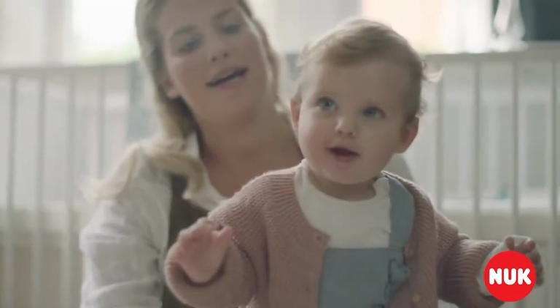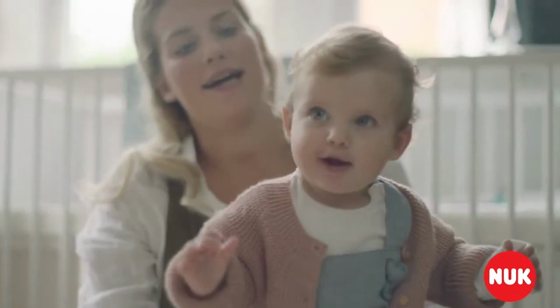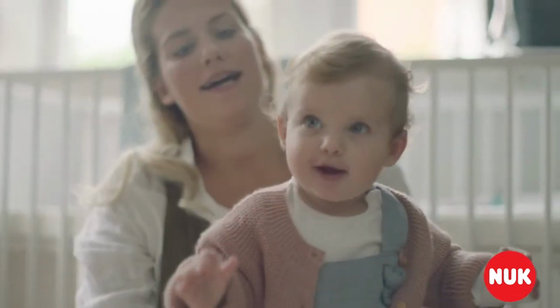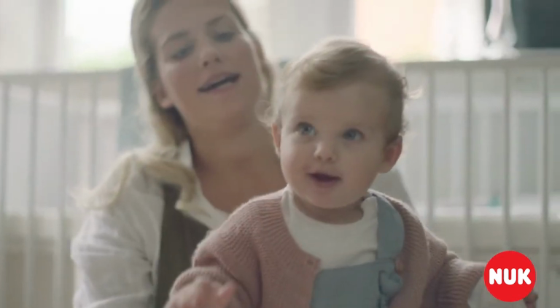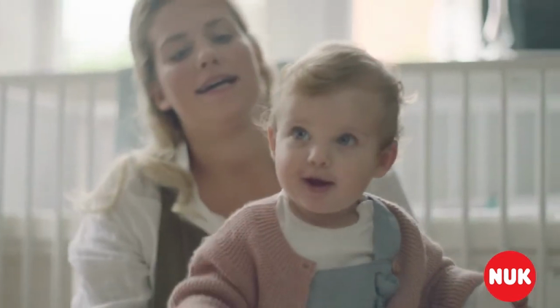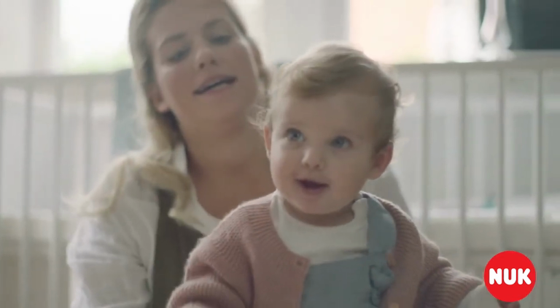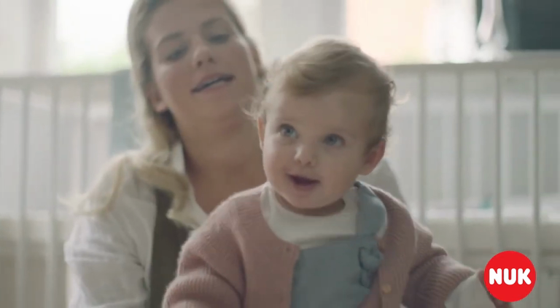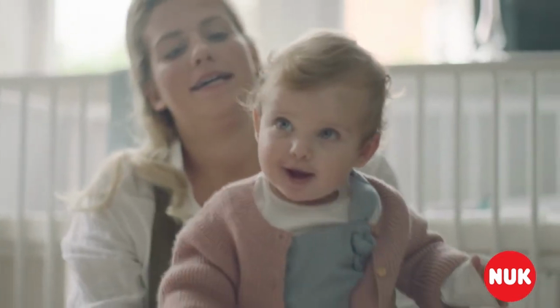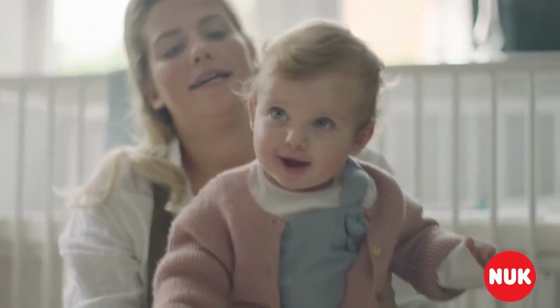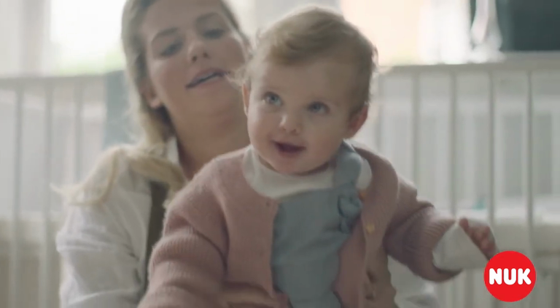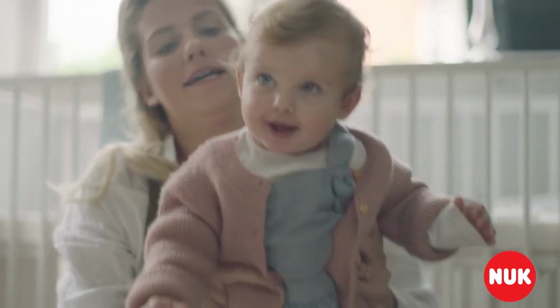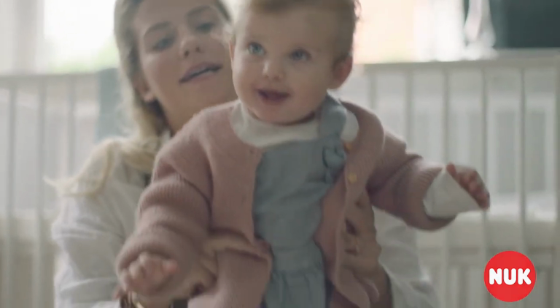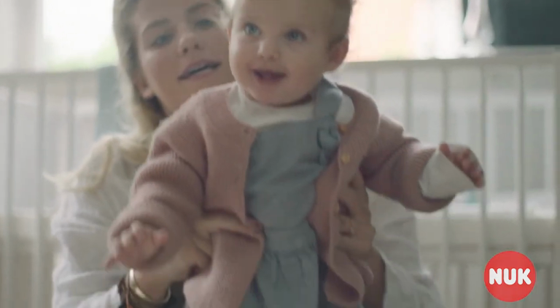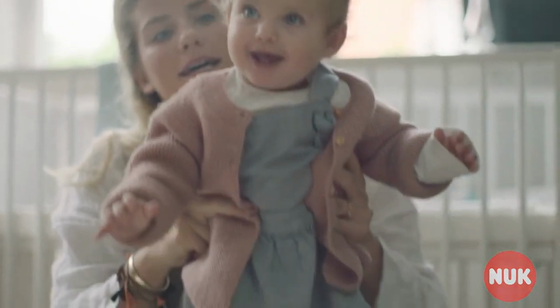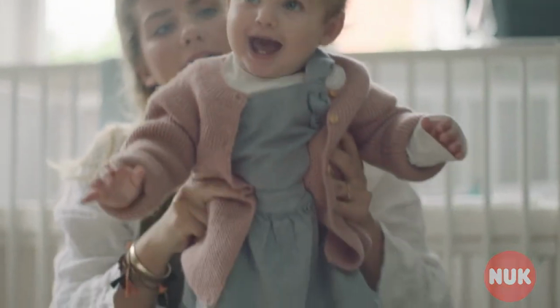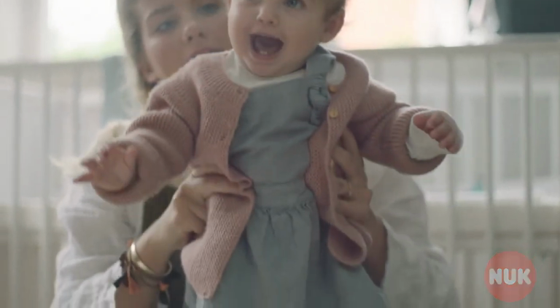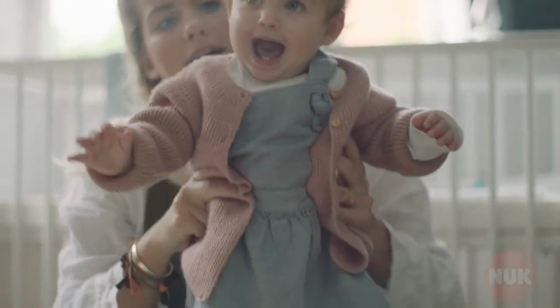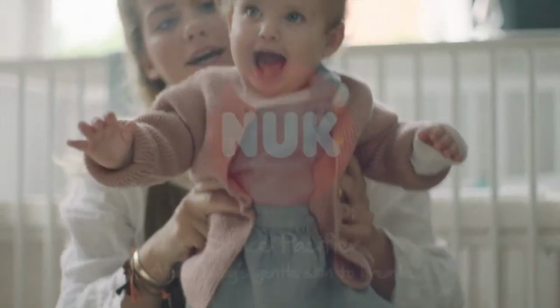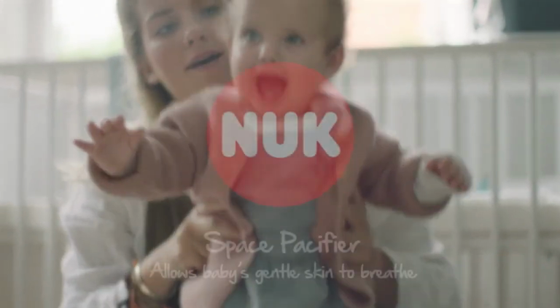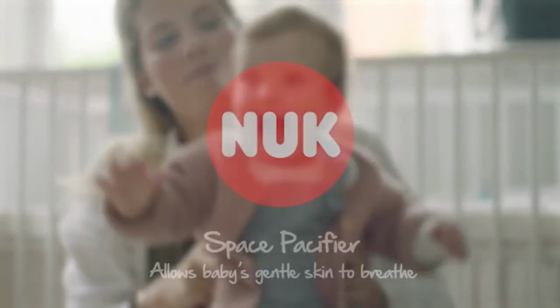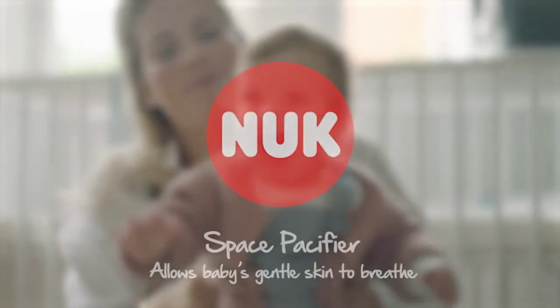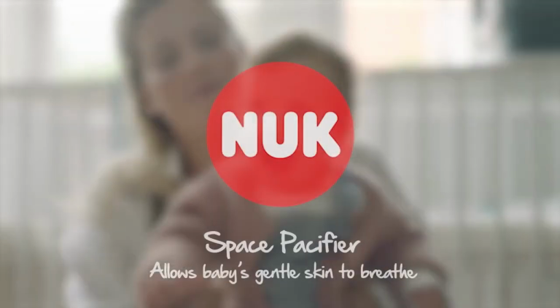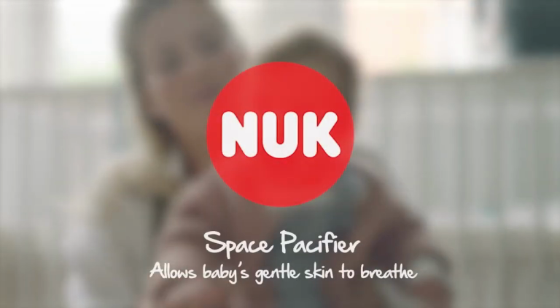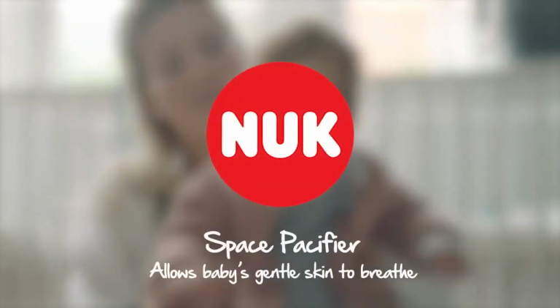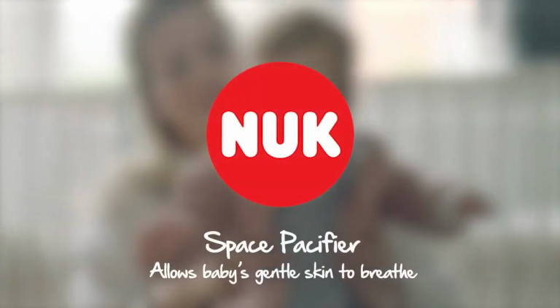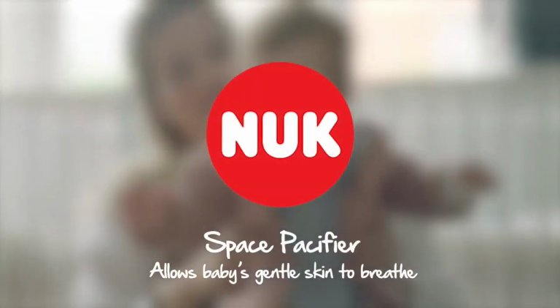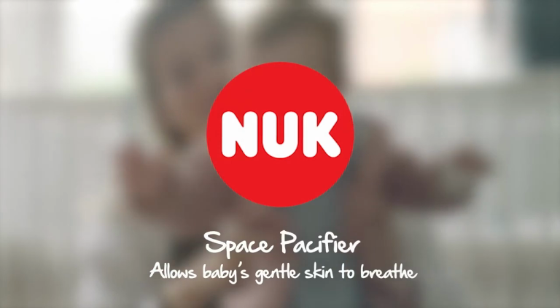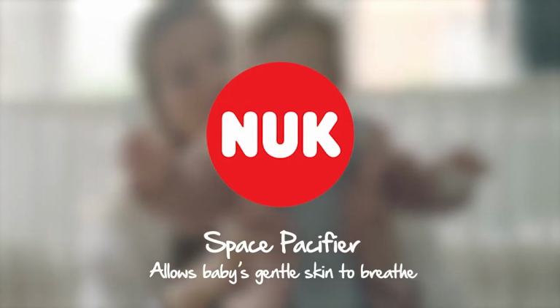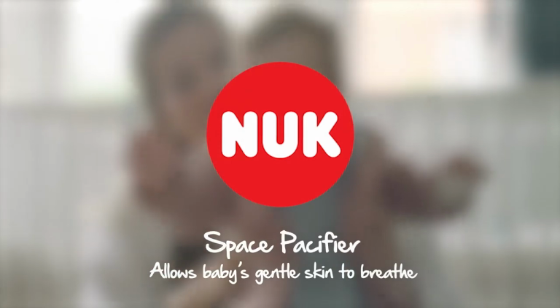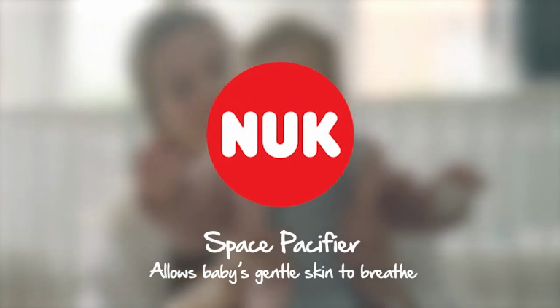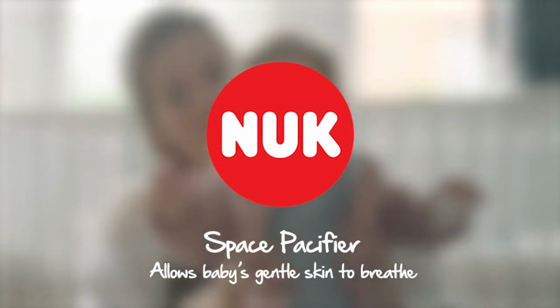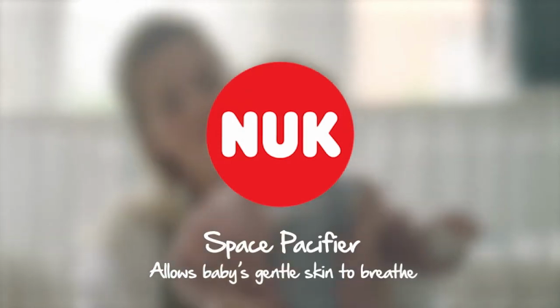The new Nook Space Pacifier allows babies' gentle skin to breathe.